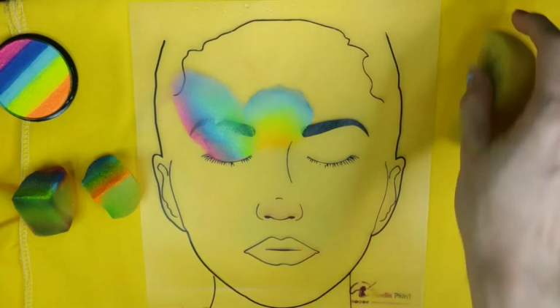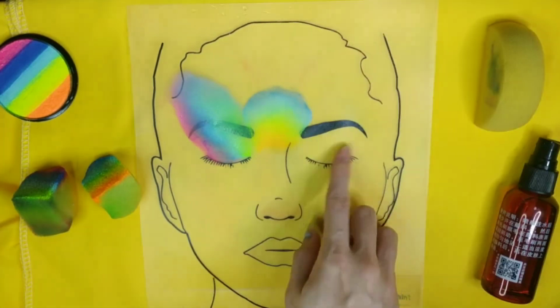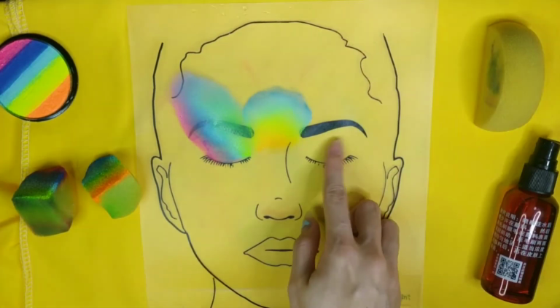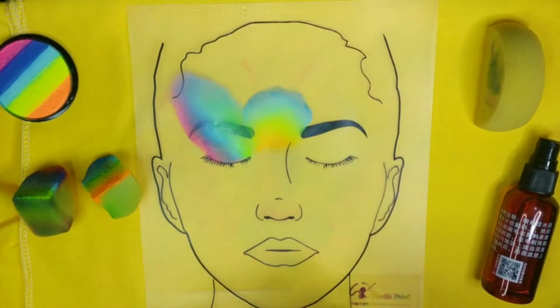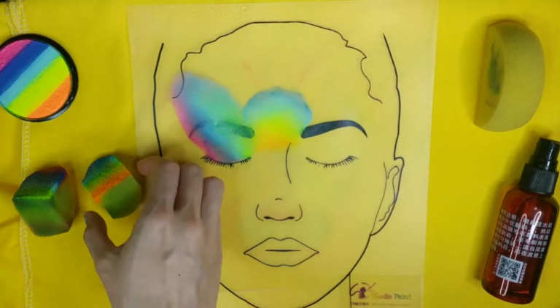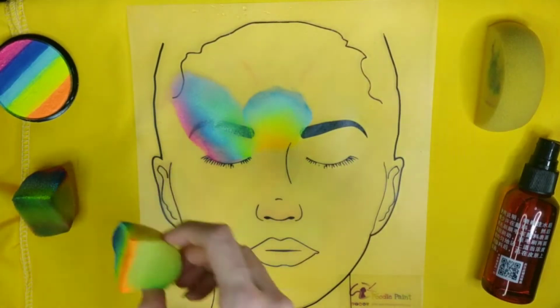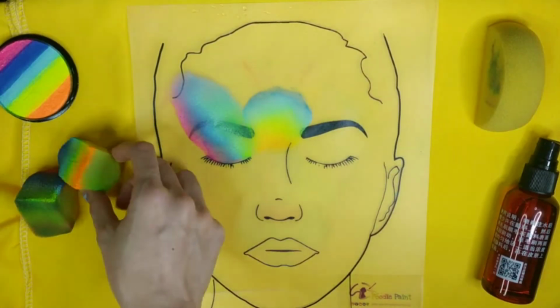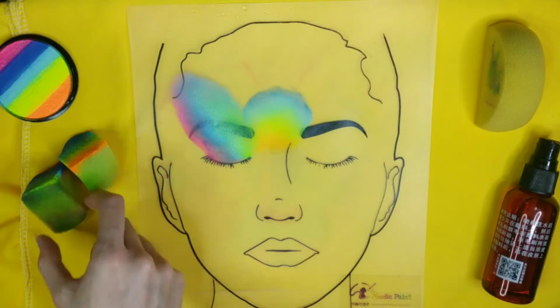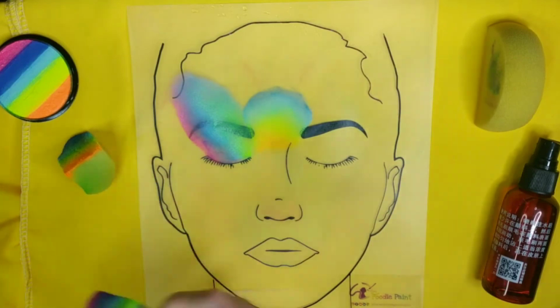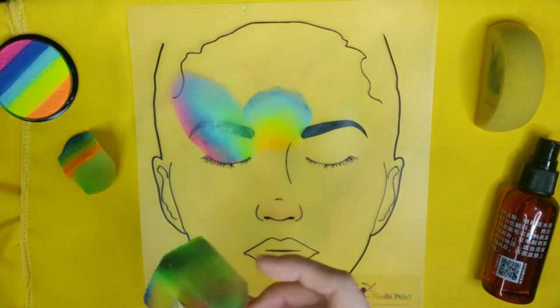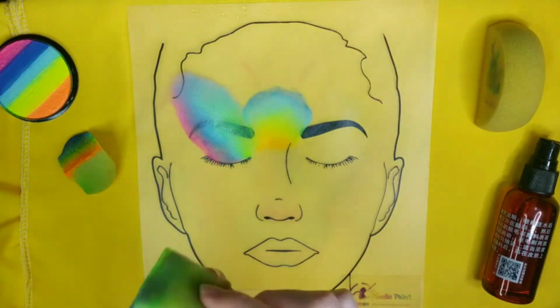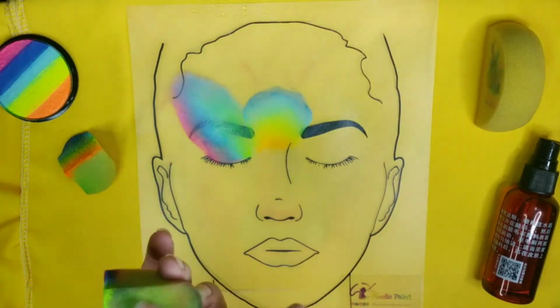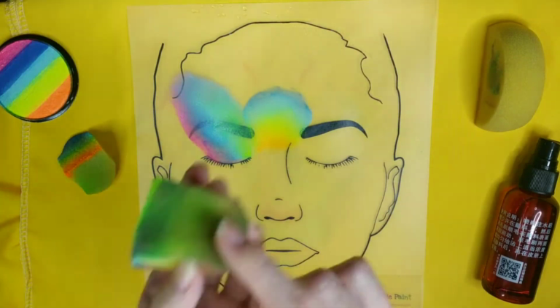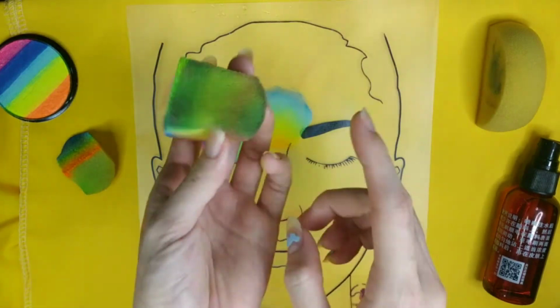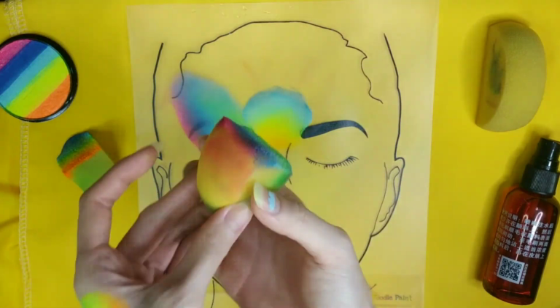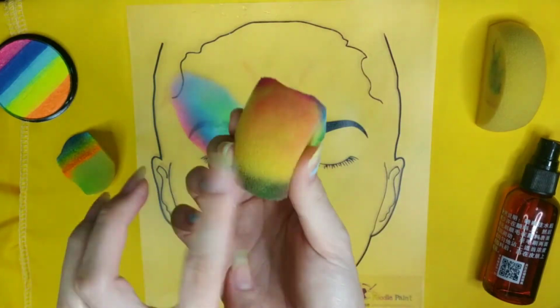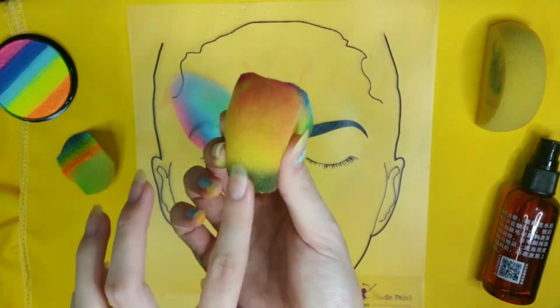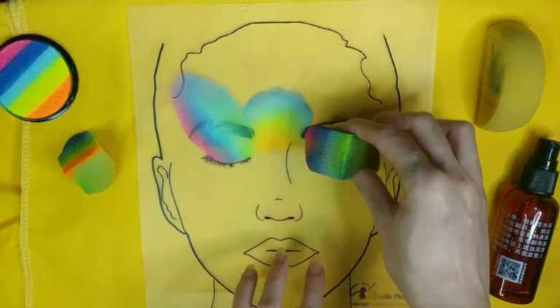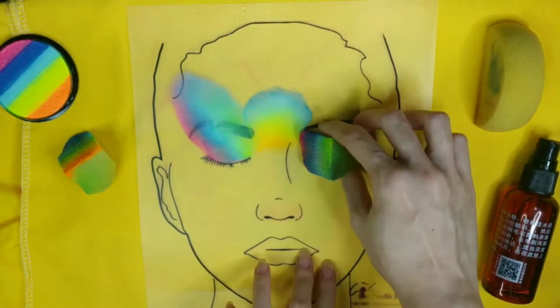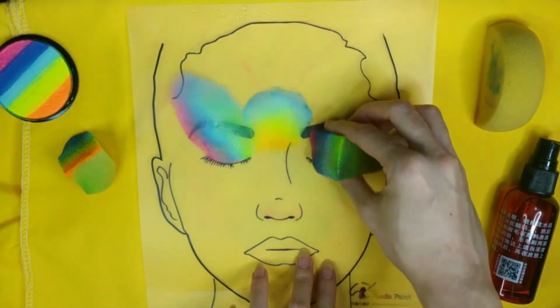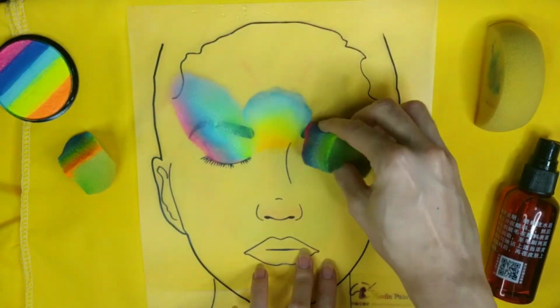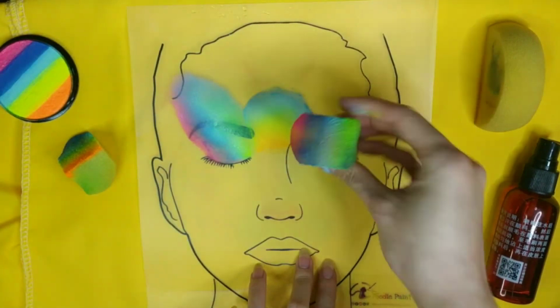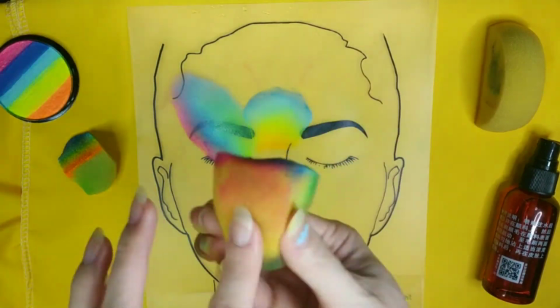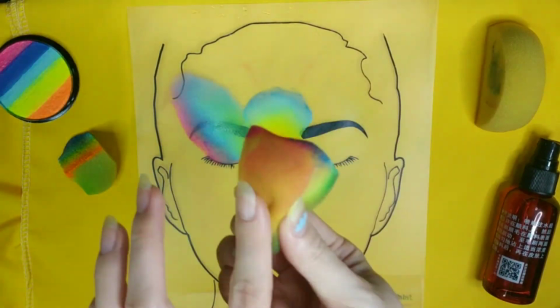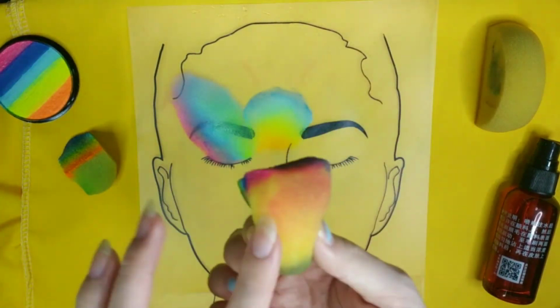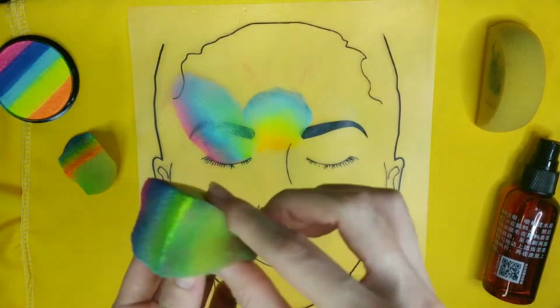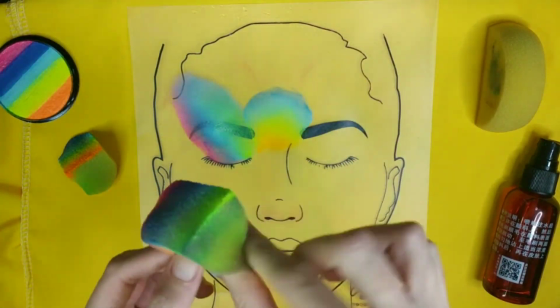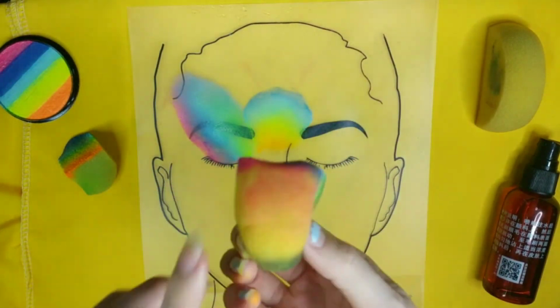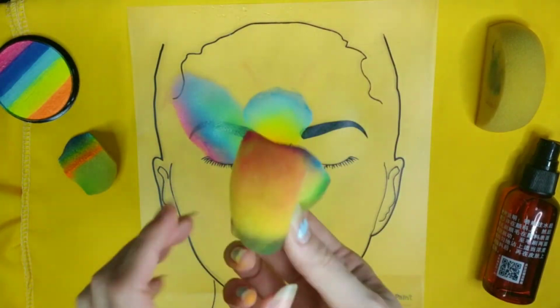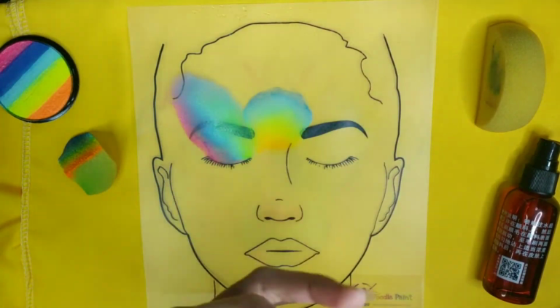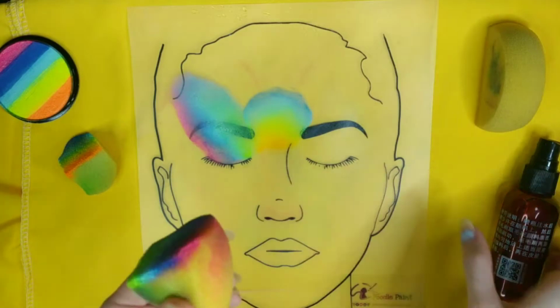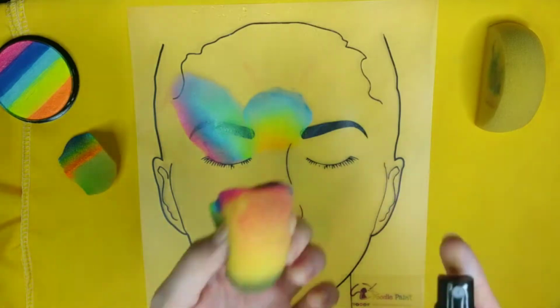Now we're going to show you the third application, which is to paint an eyeshadow using a face painting sponge.